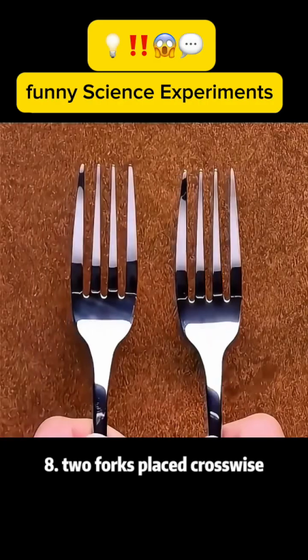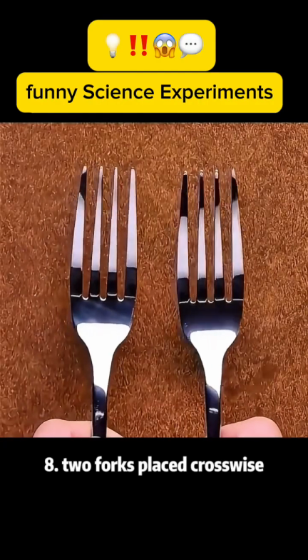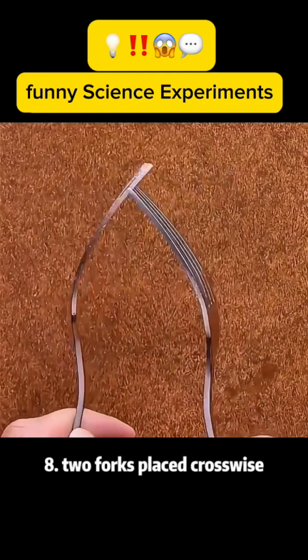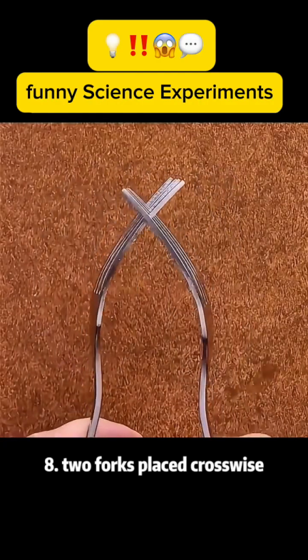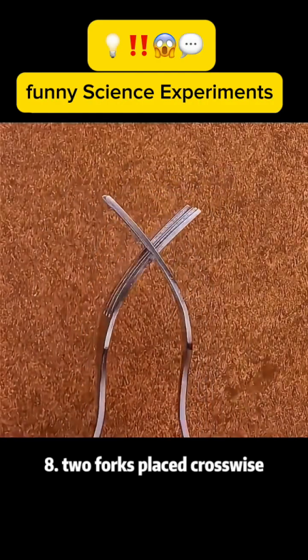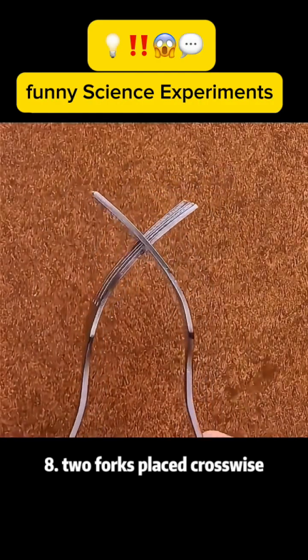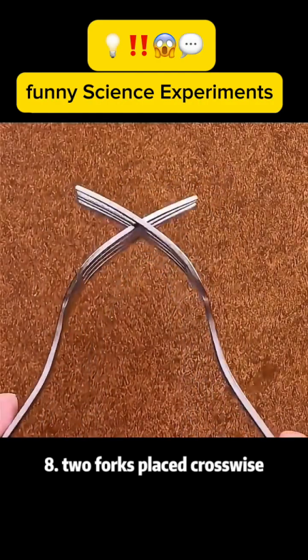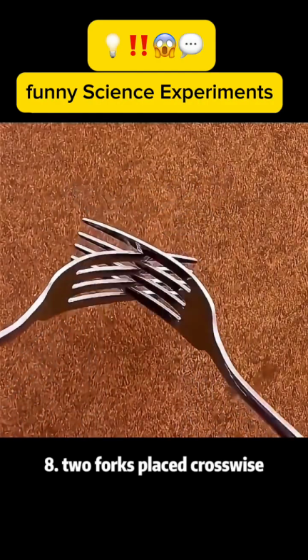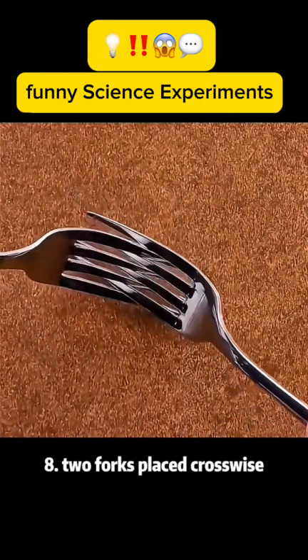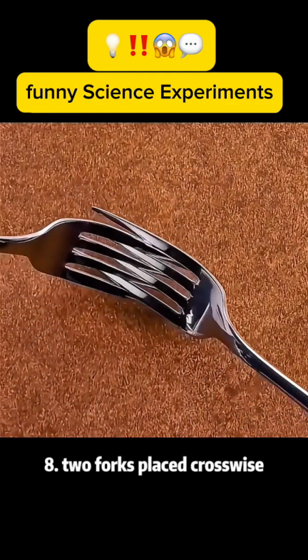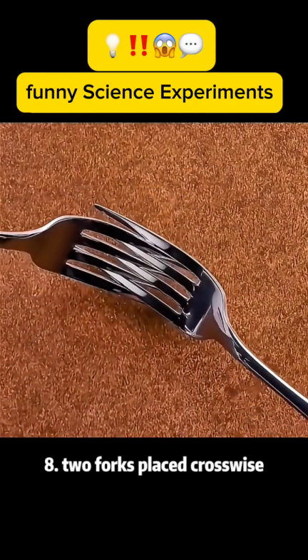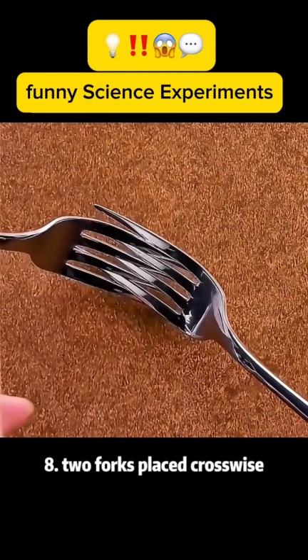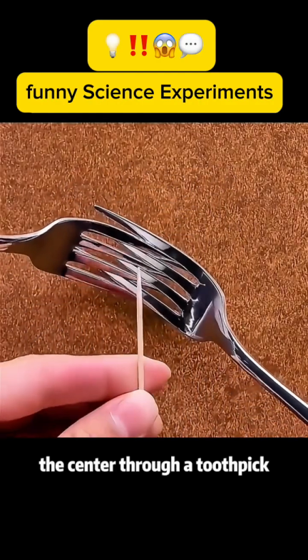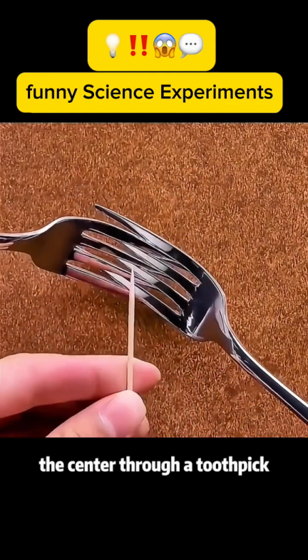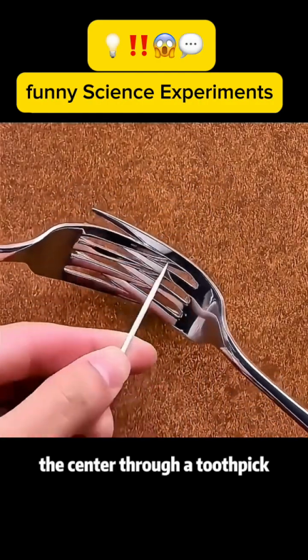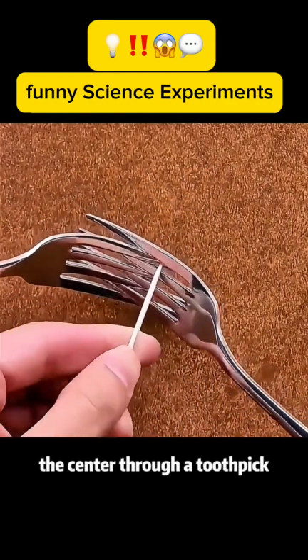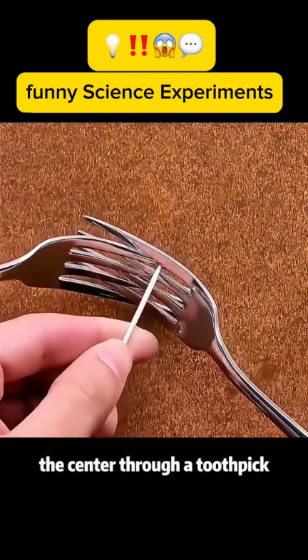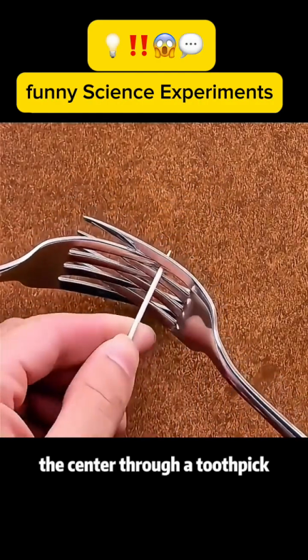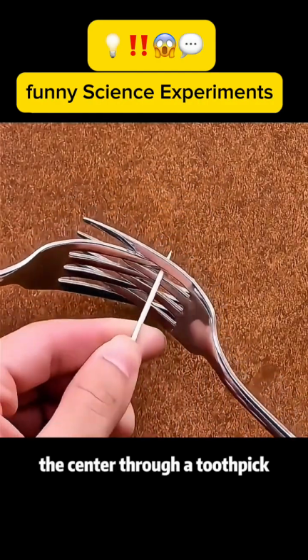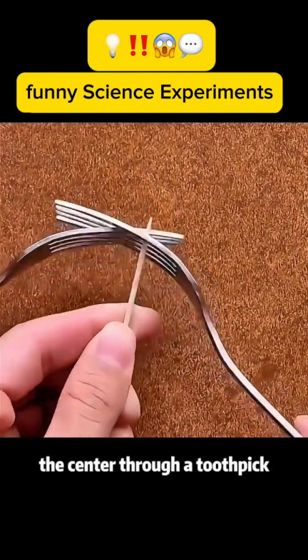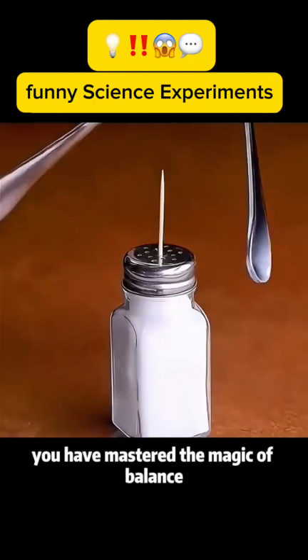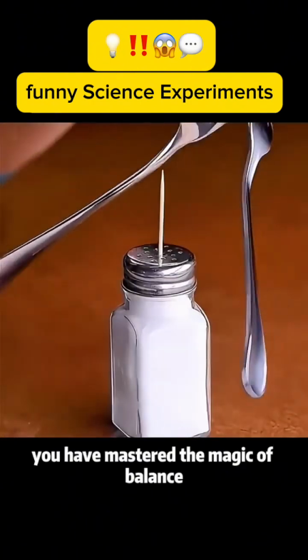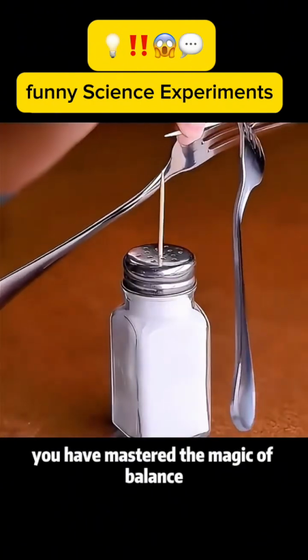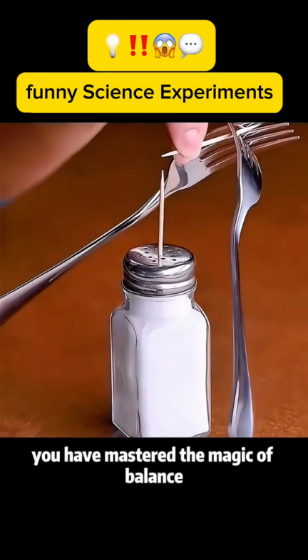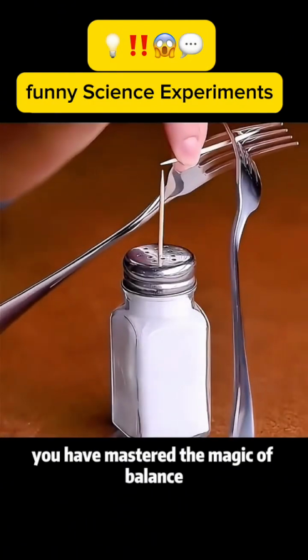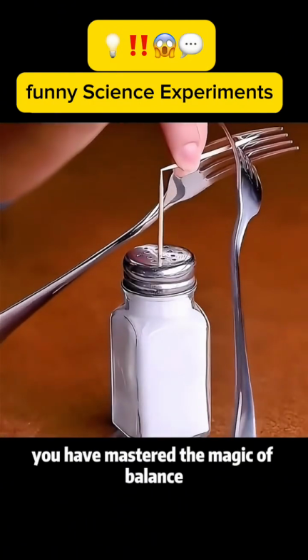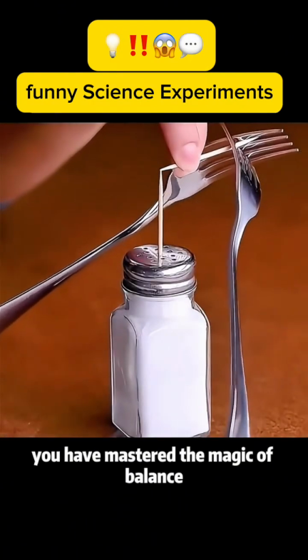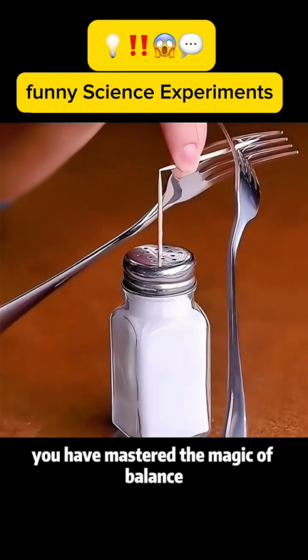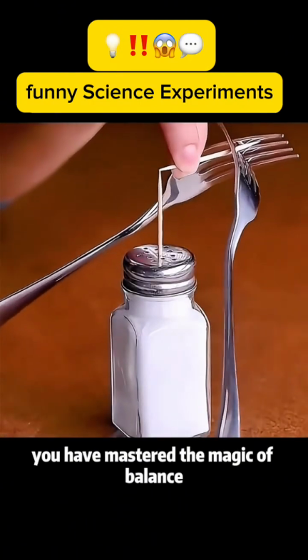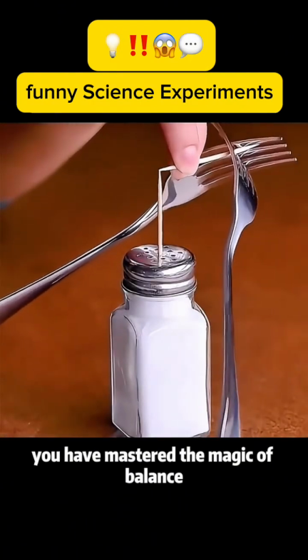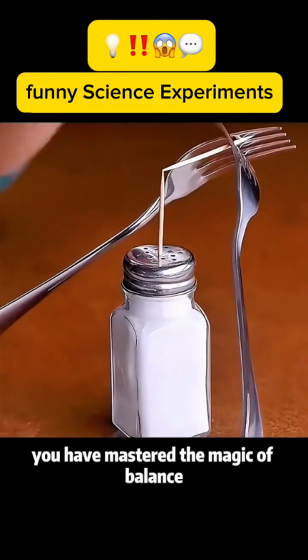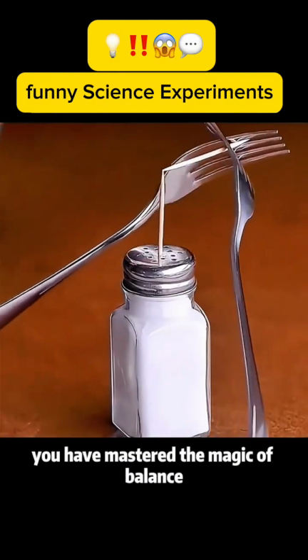Experiment 8: Two forks placed crosswise, with a toothpick through the center — you have mastered the magic of balance.